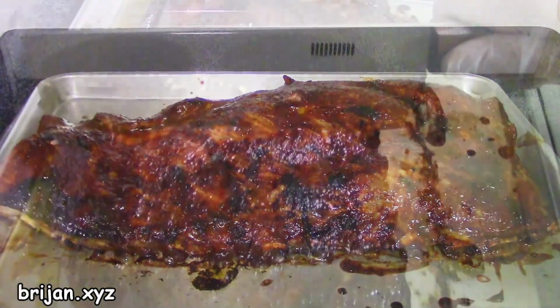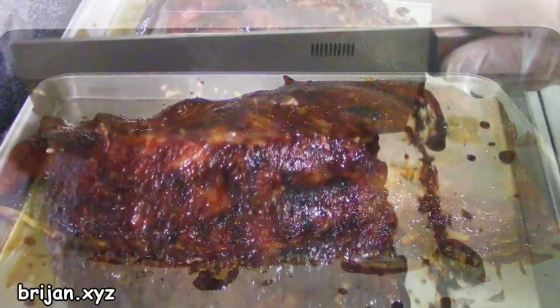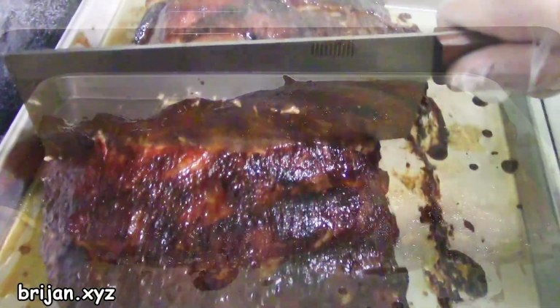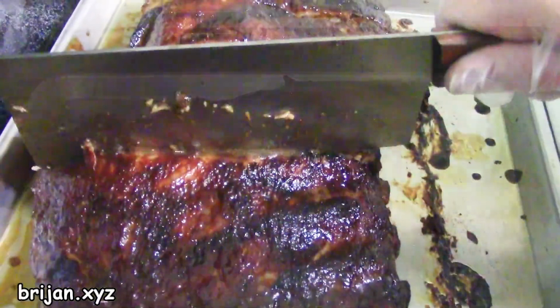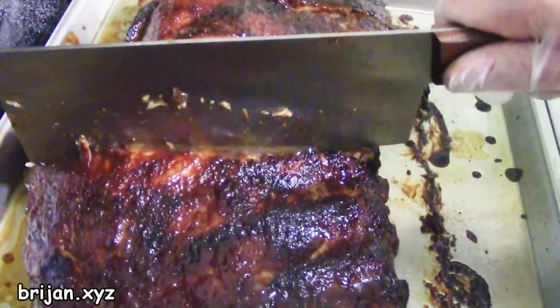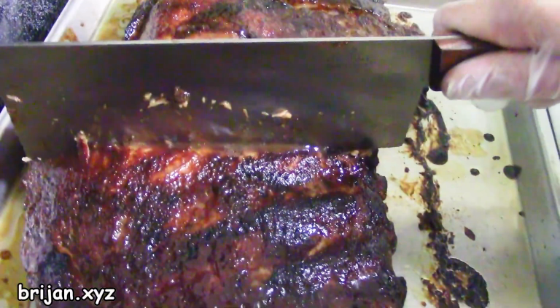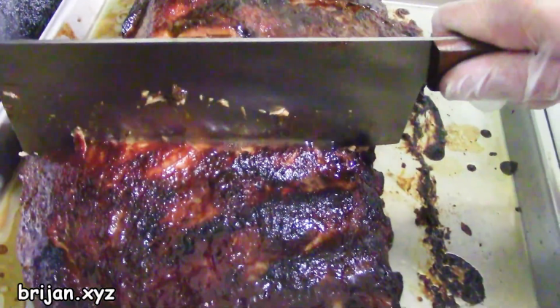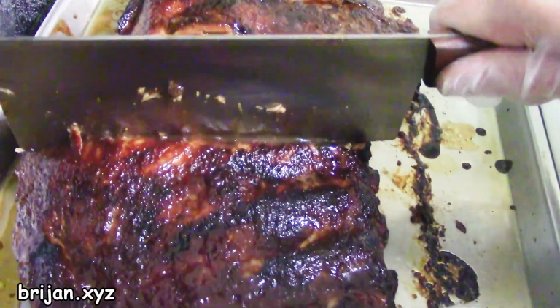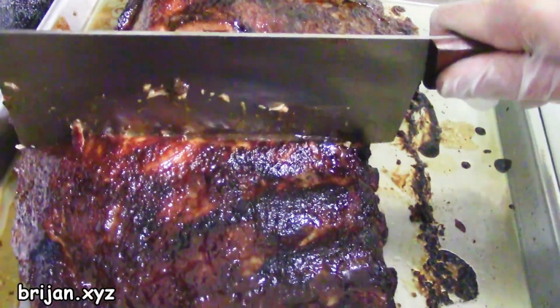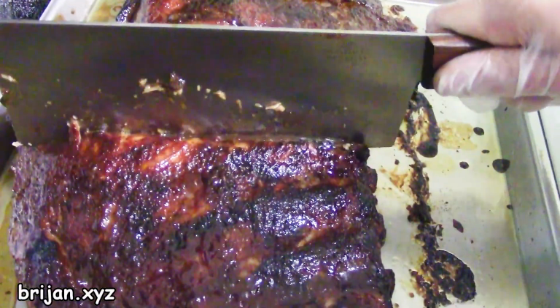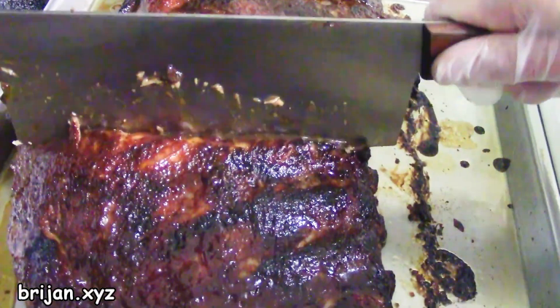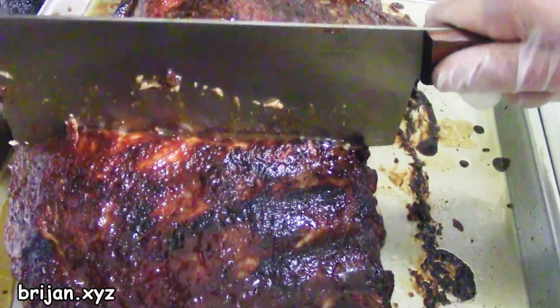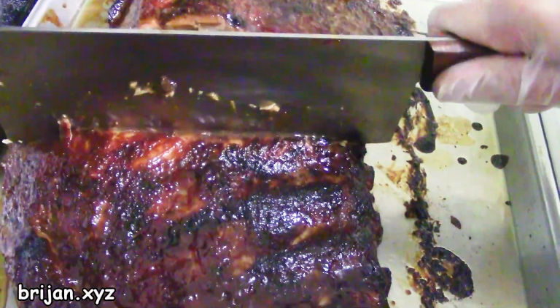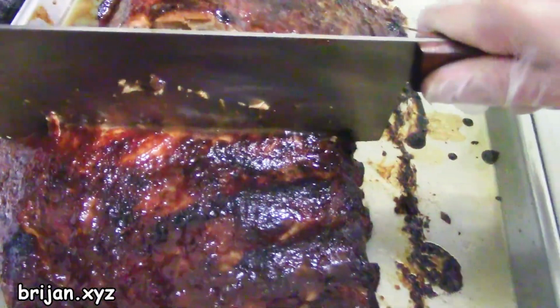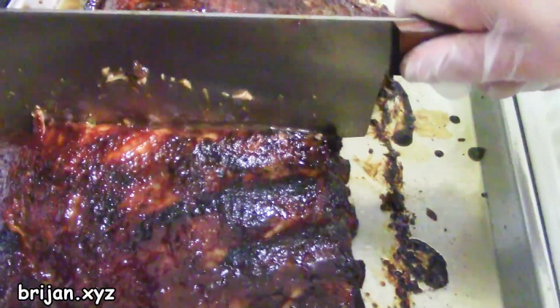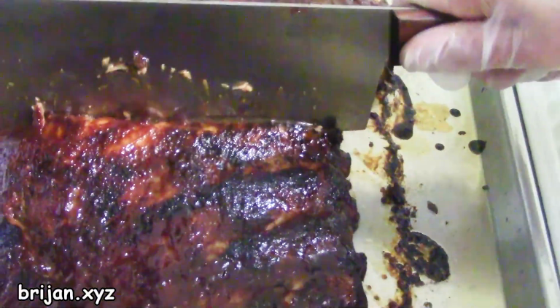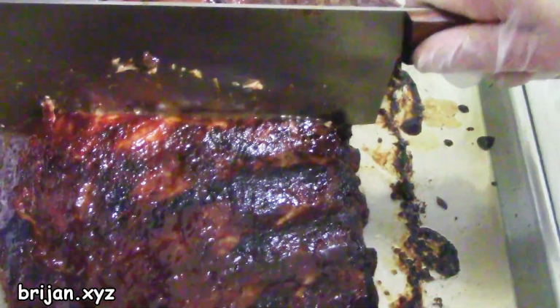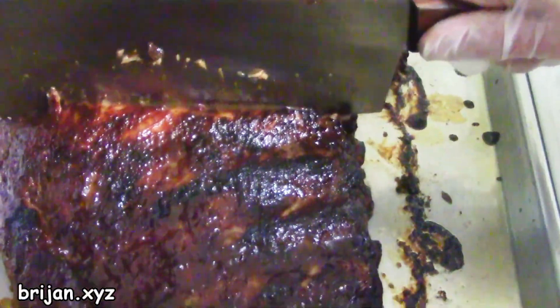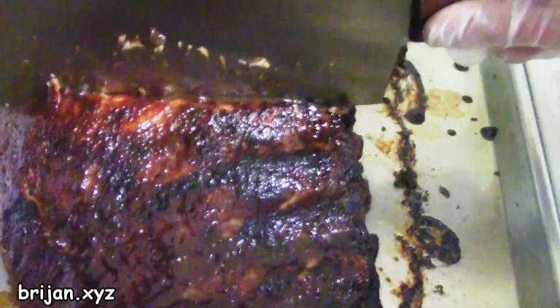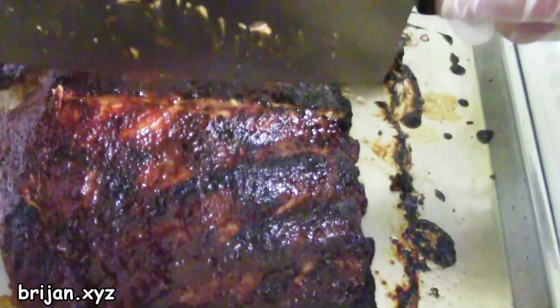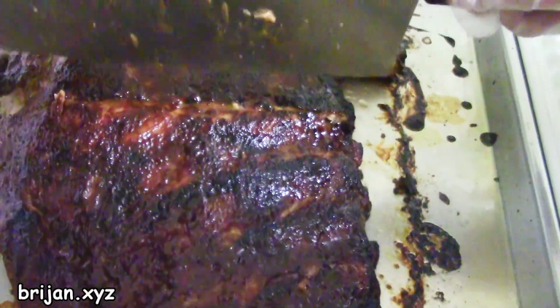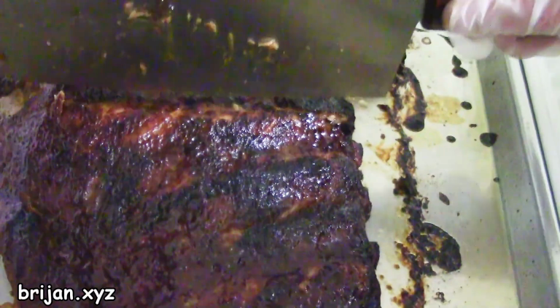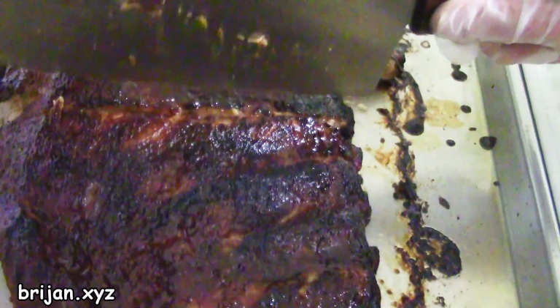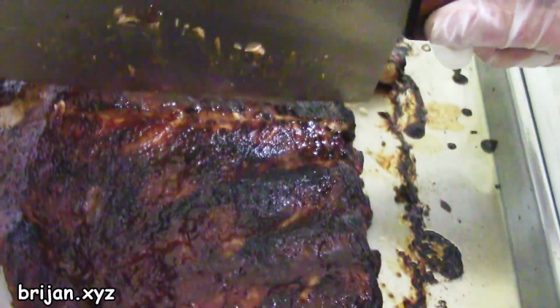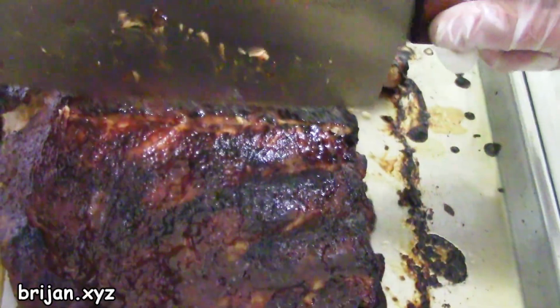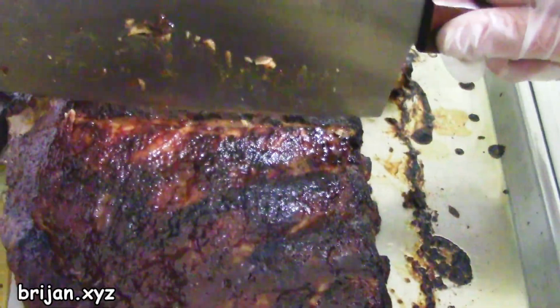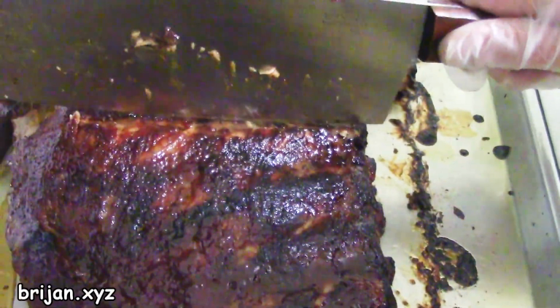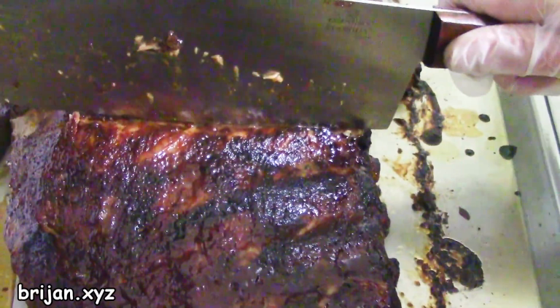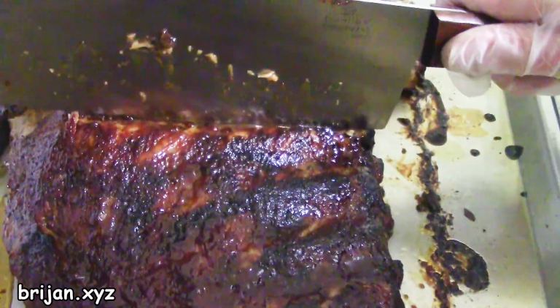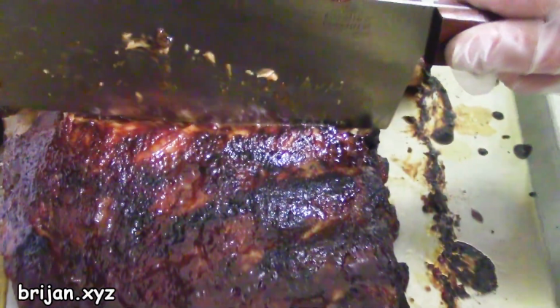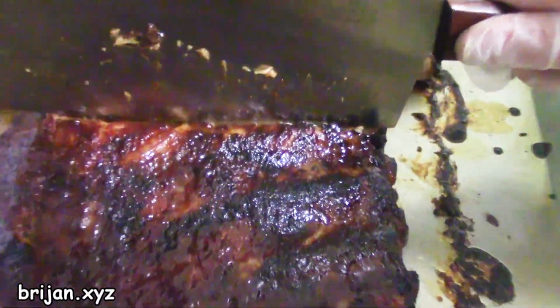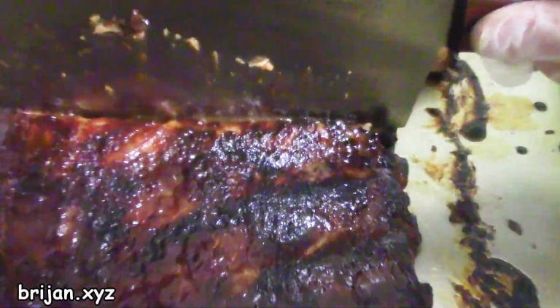When the meat cleaver is pressed in and wiggled back and forth, you can see that the juicy flavor remained in the ribs.